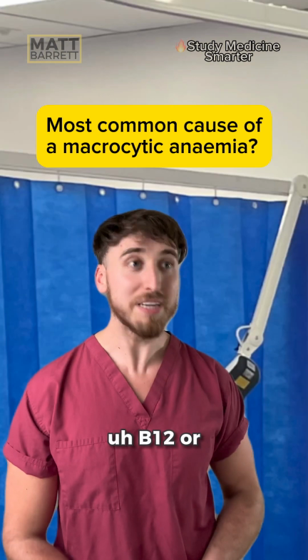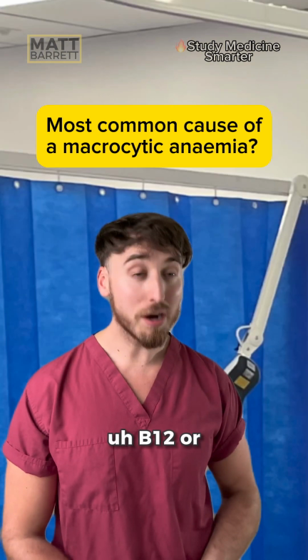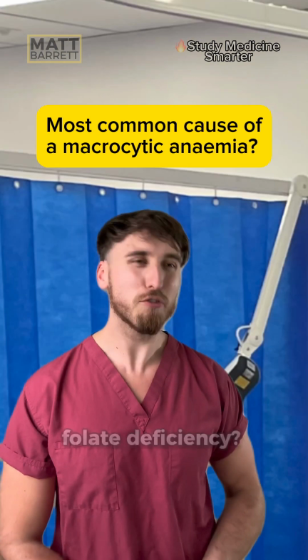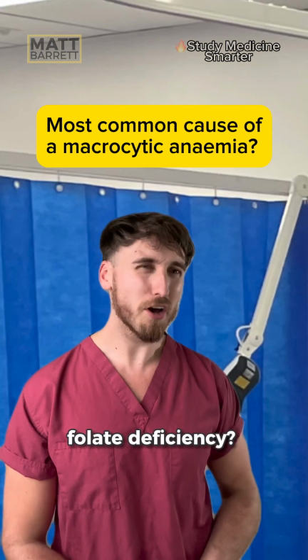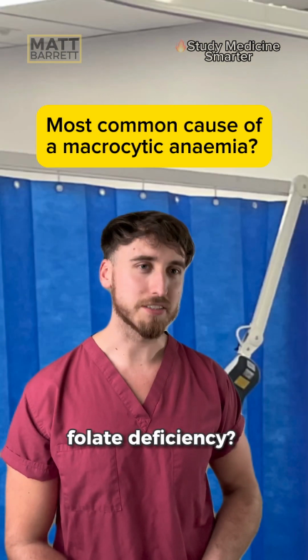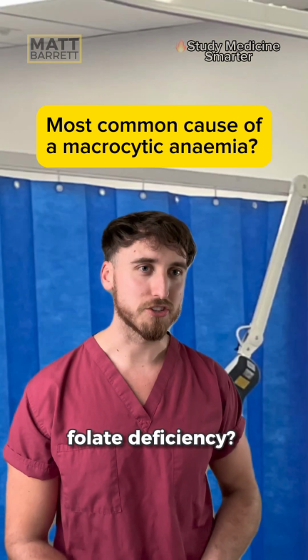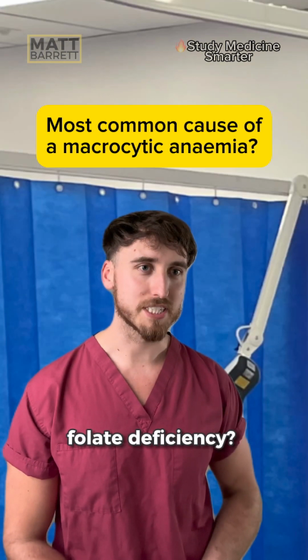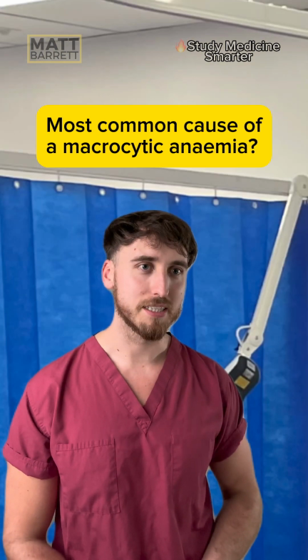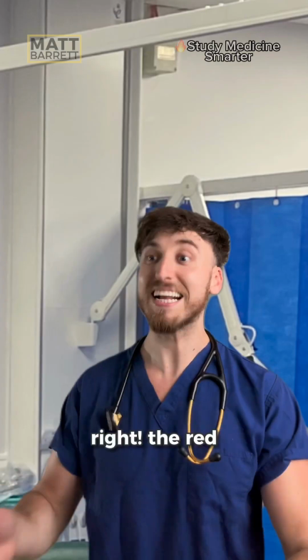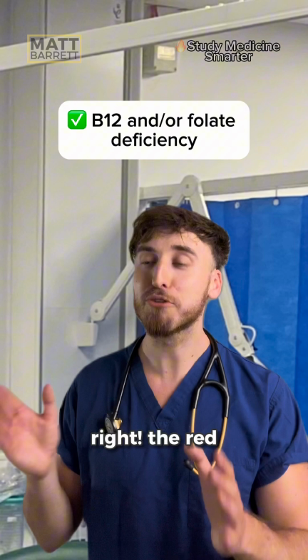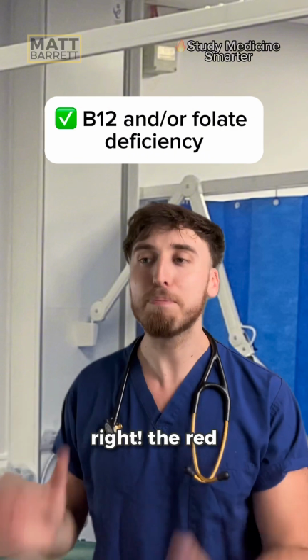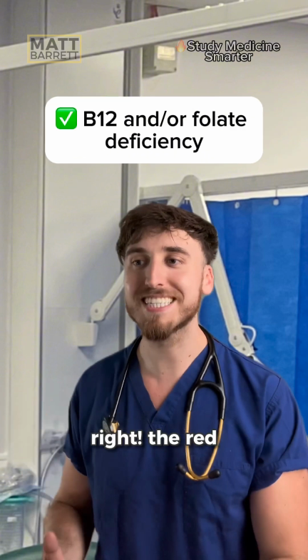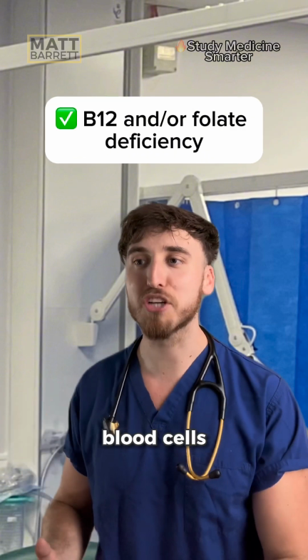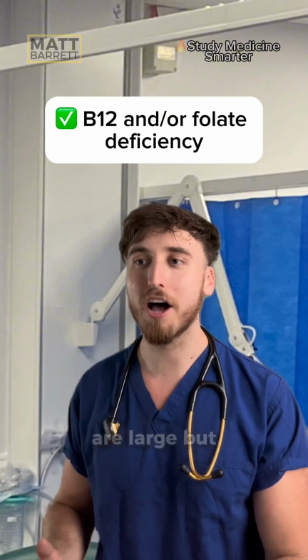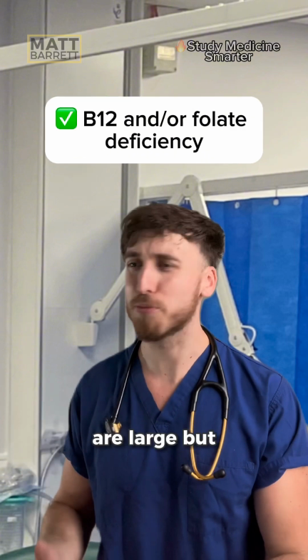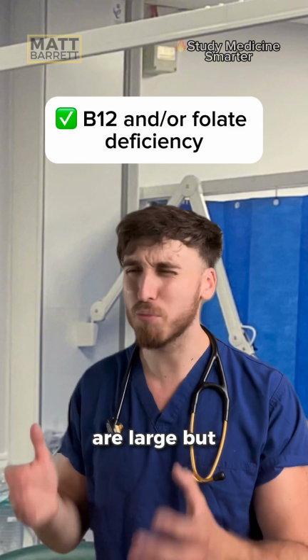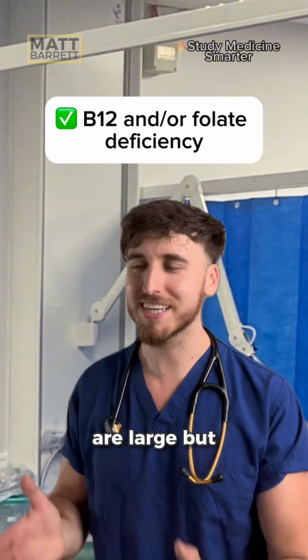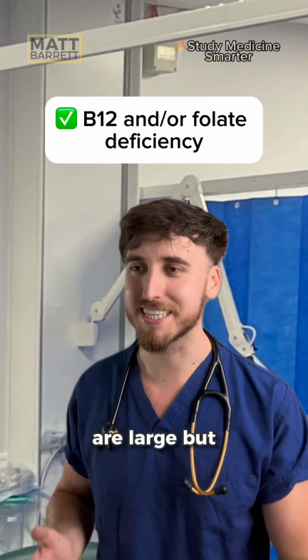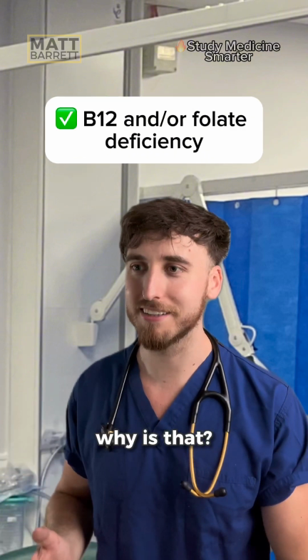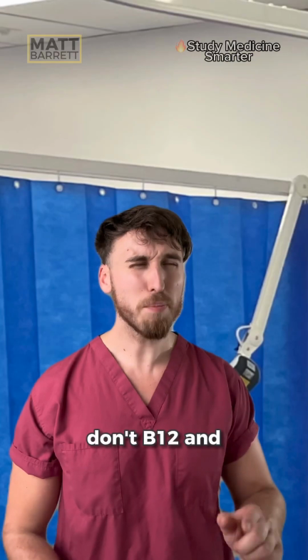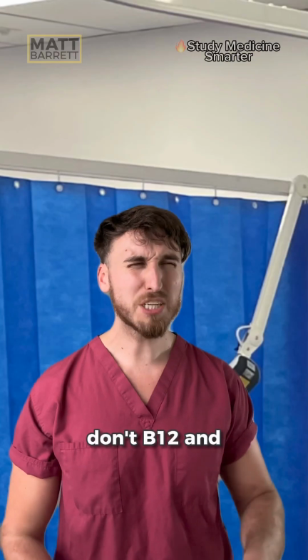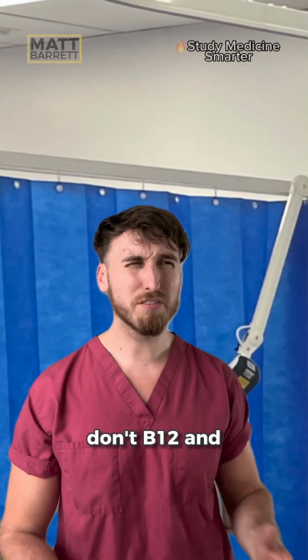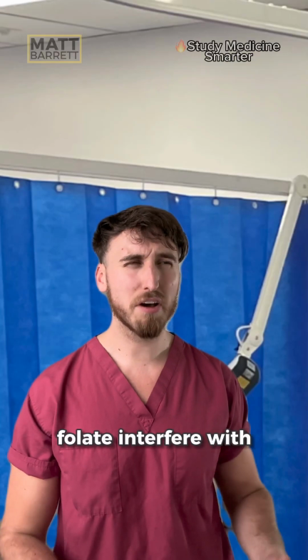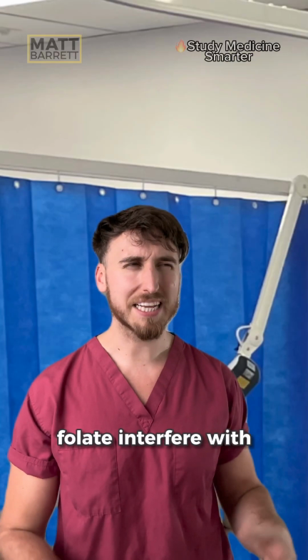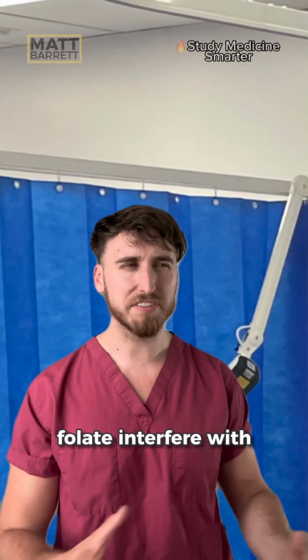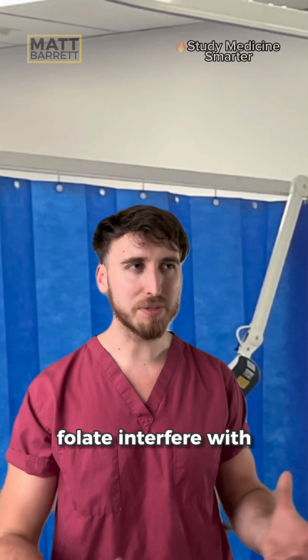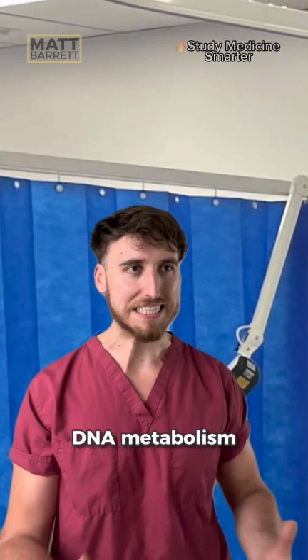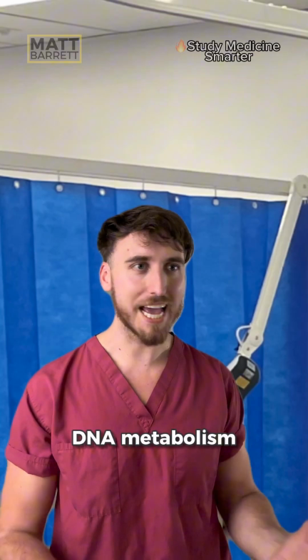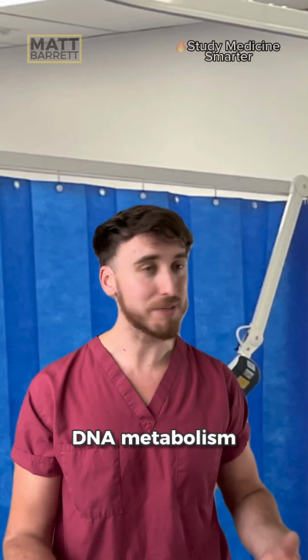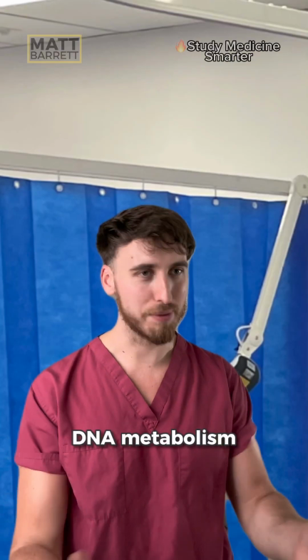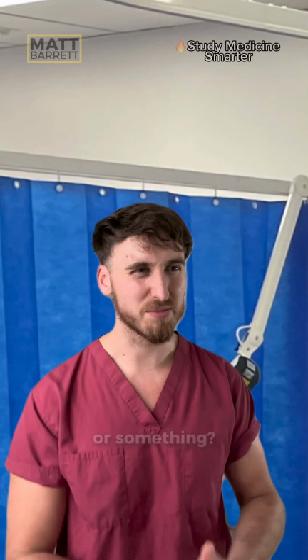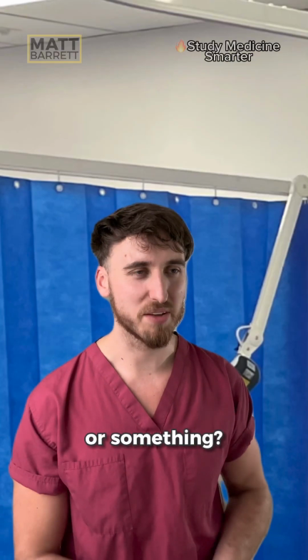B12 or folate deficiency. Correct — the red blood cells are large, but why is that? Don't B12 and folate interfere with DNA metabolism or something?